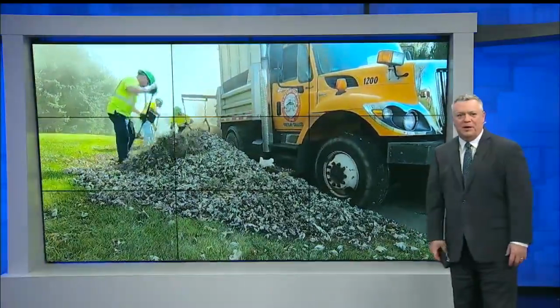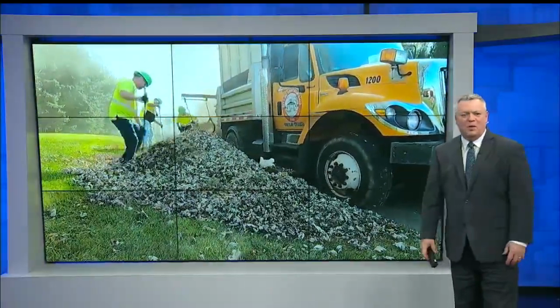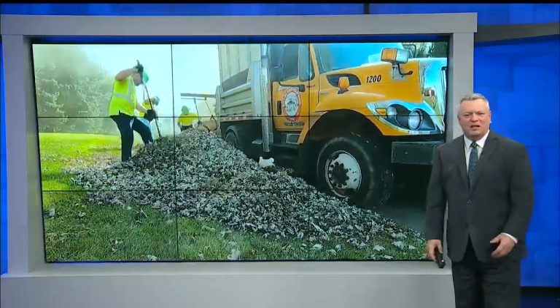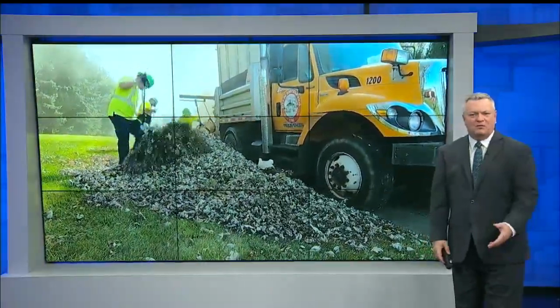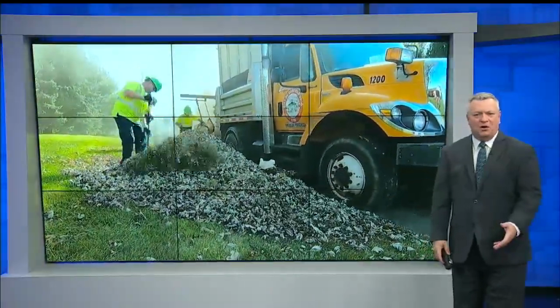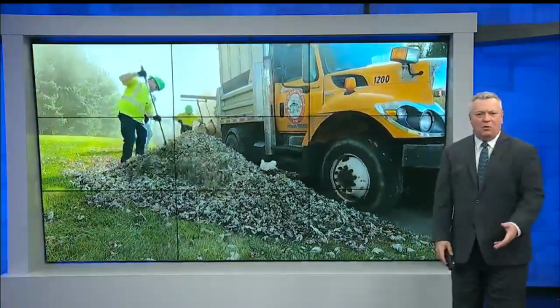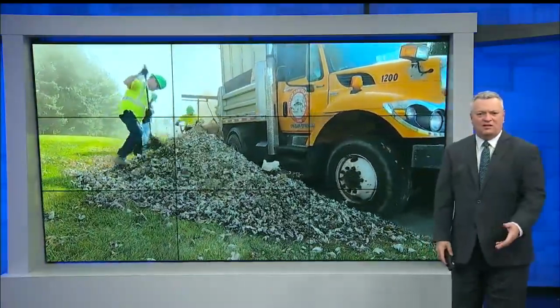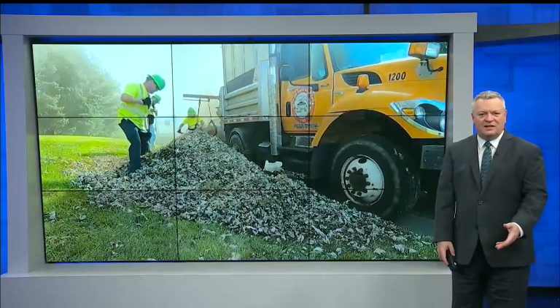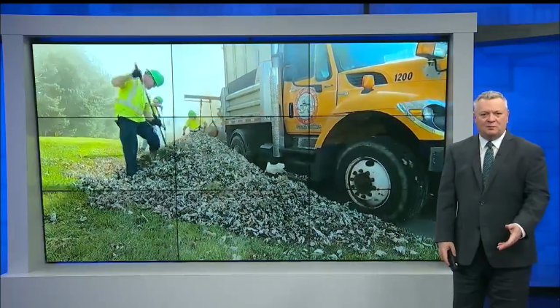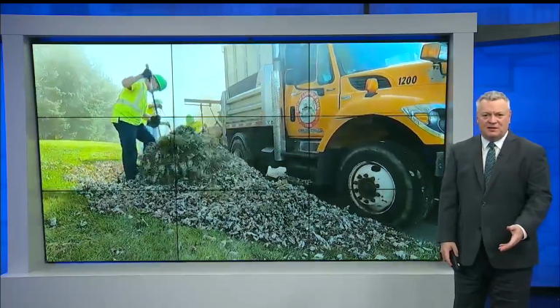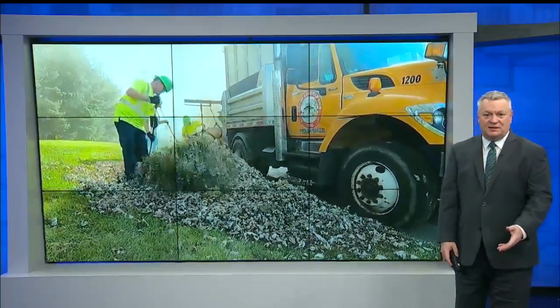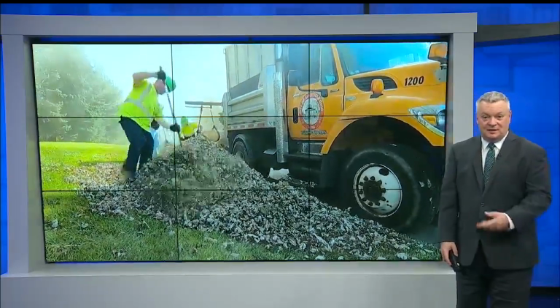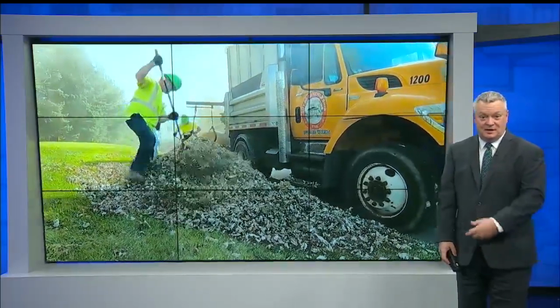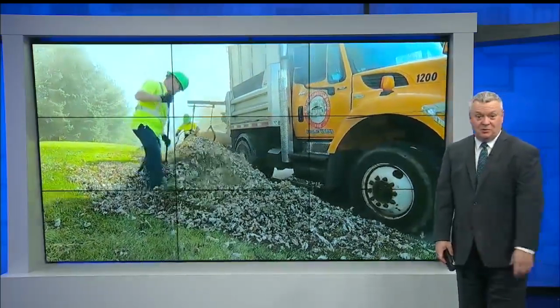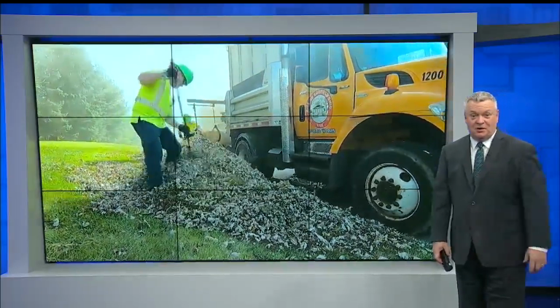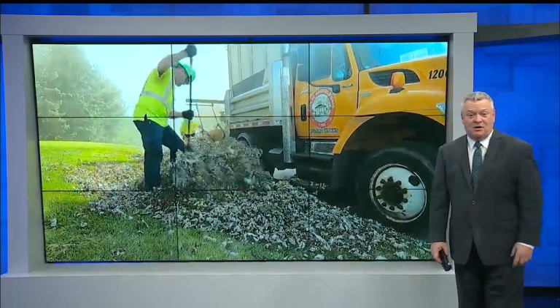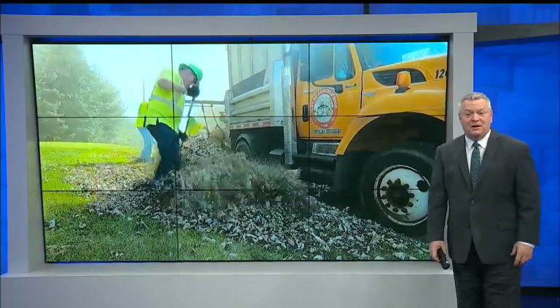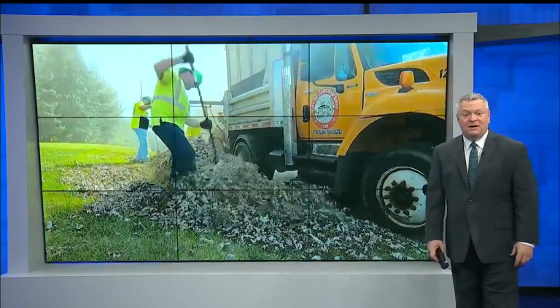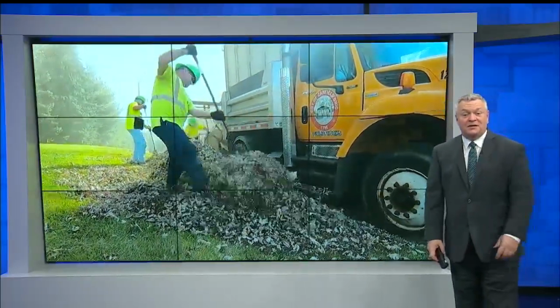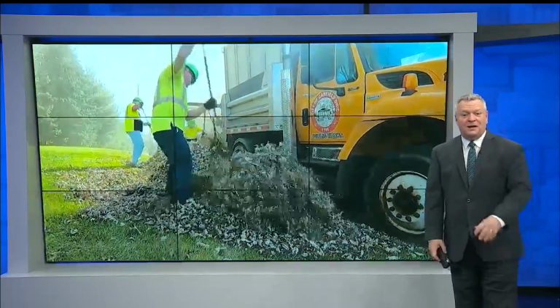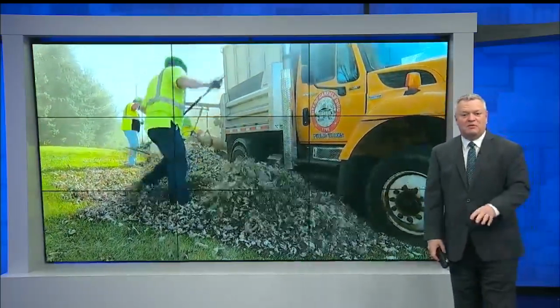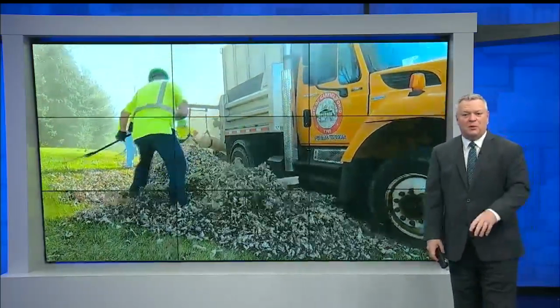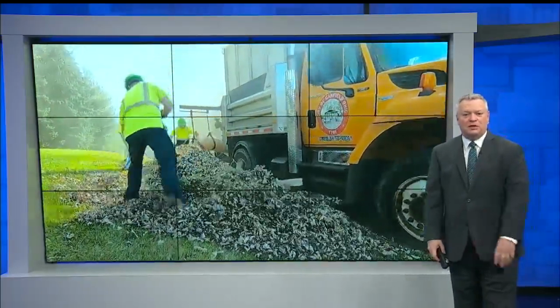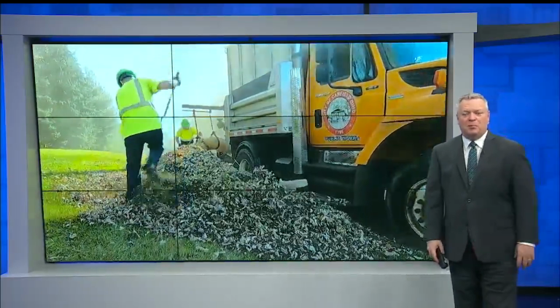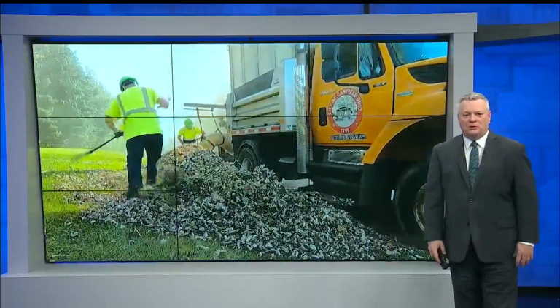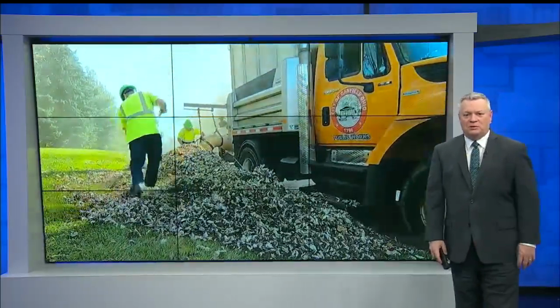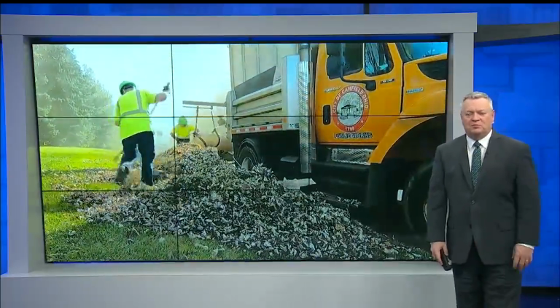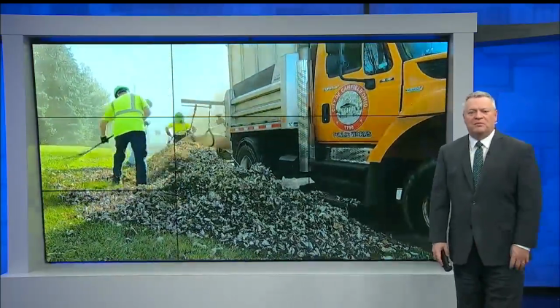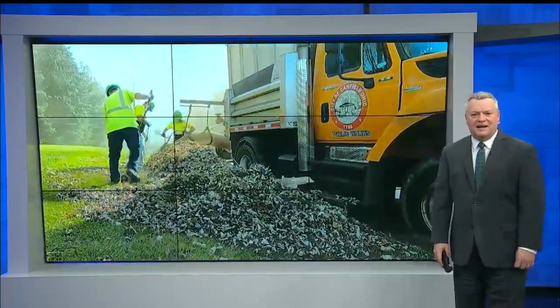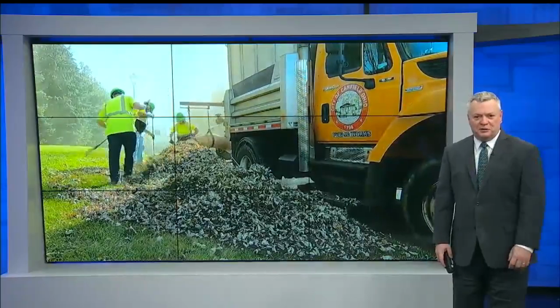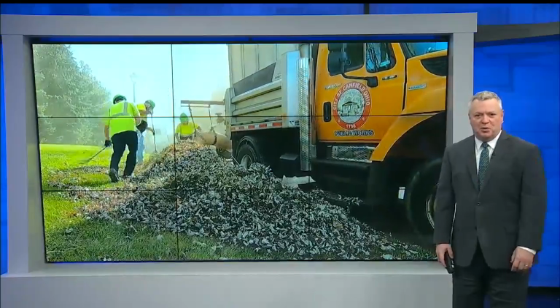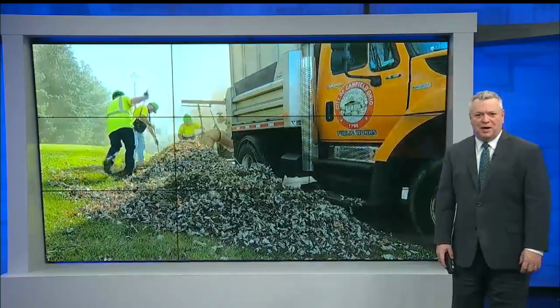But when the leaves fall, one city gets busy. They're working hard. Today, I was following the importance of providing this program.